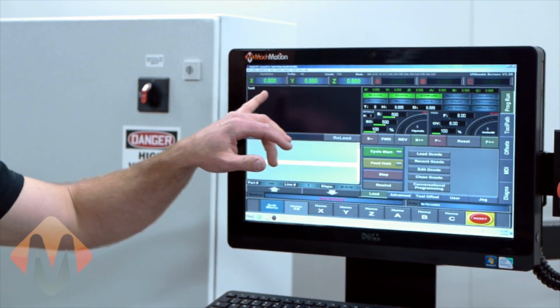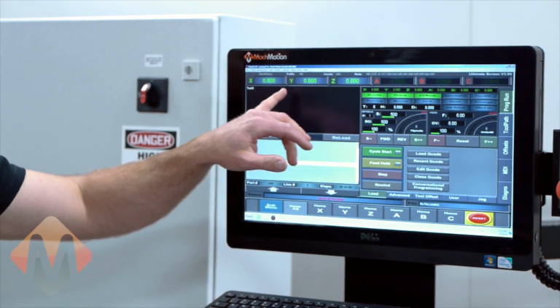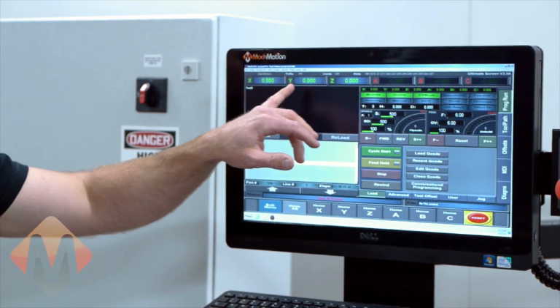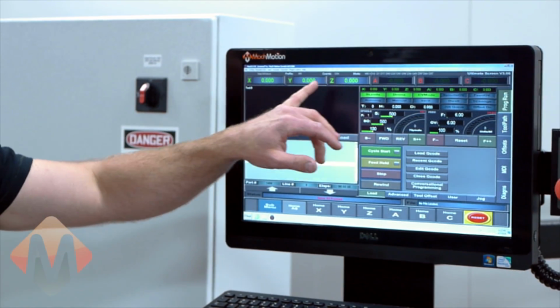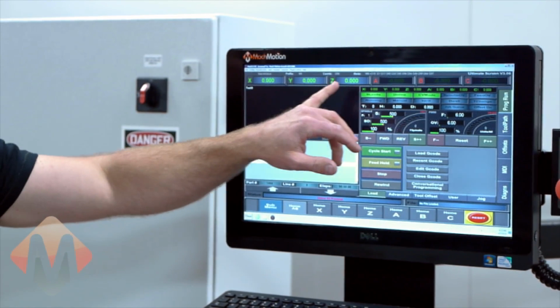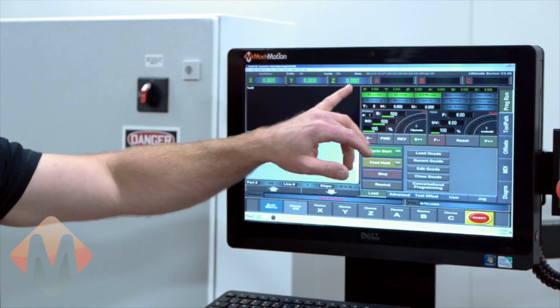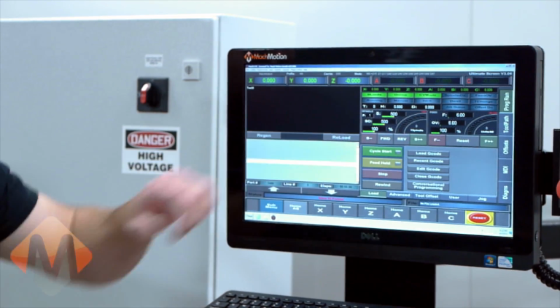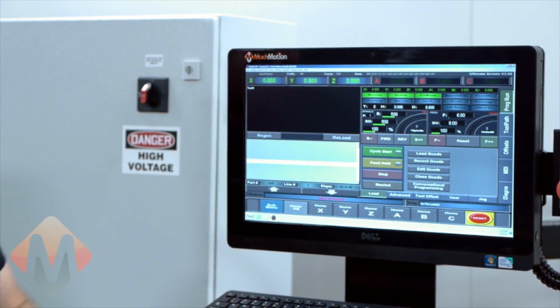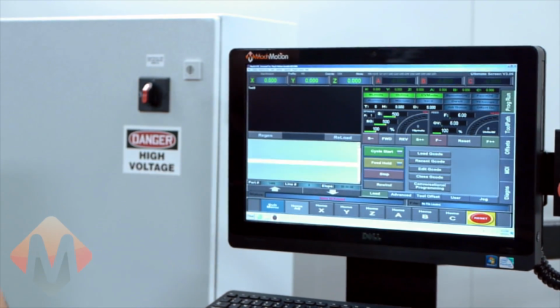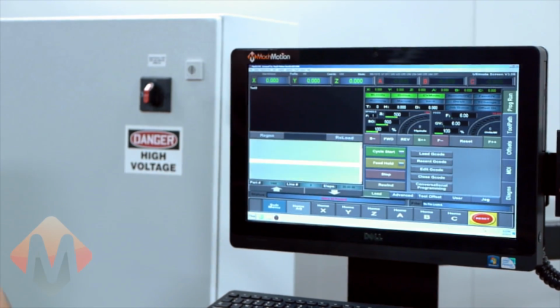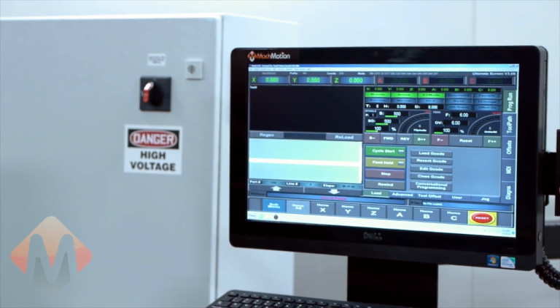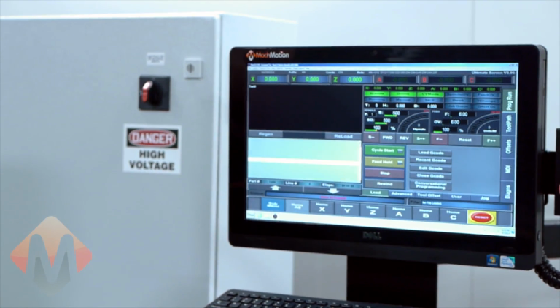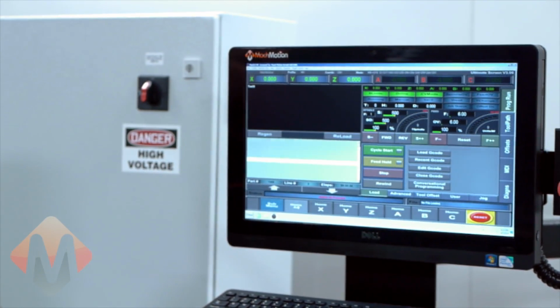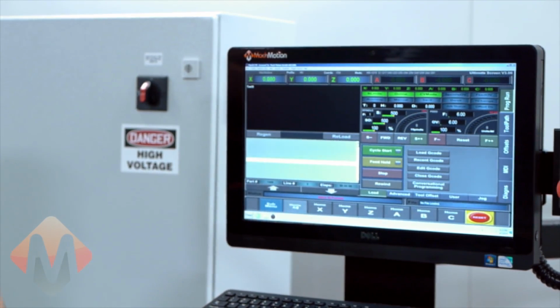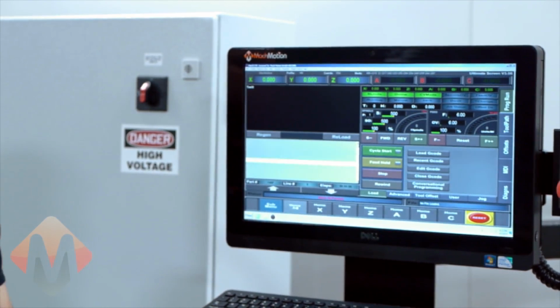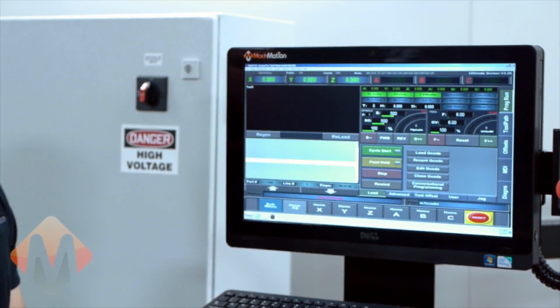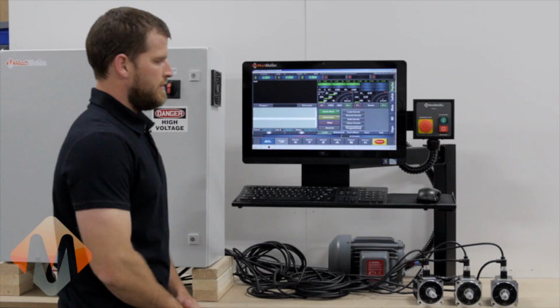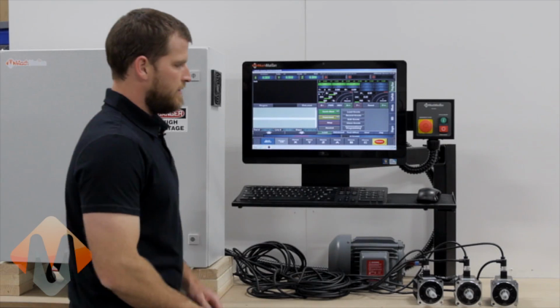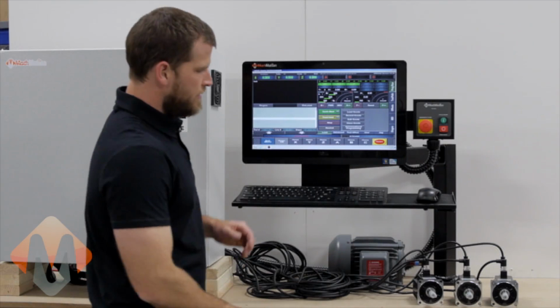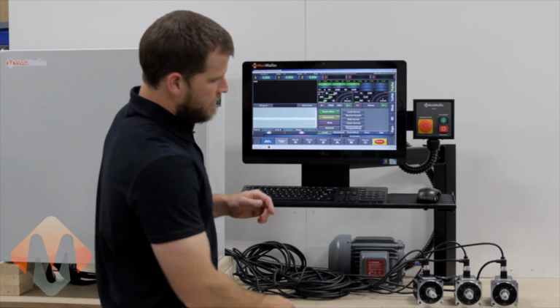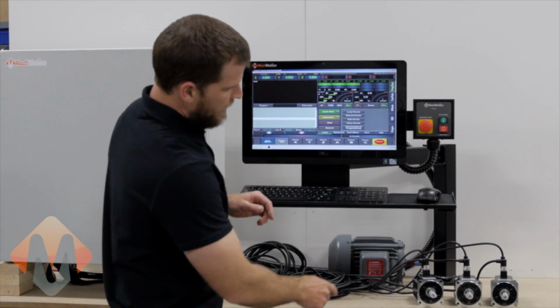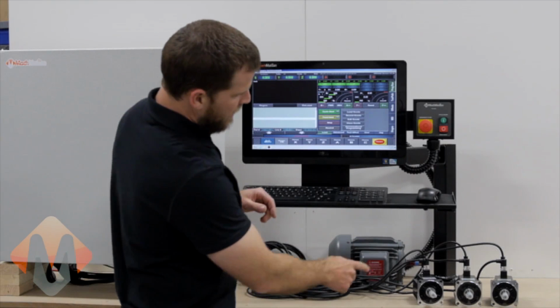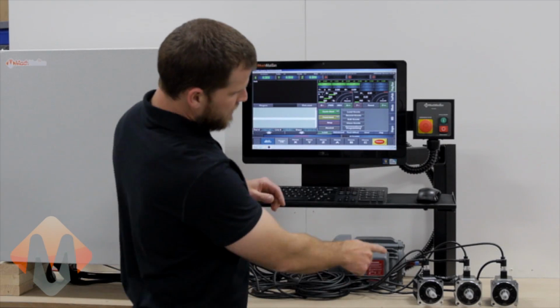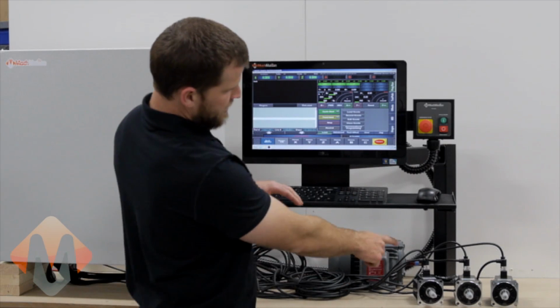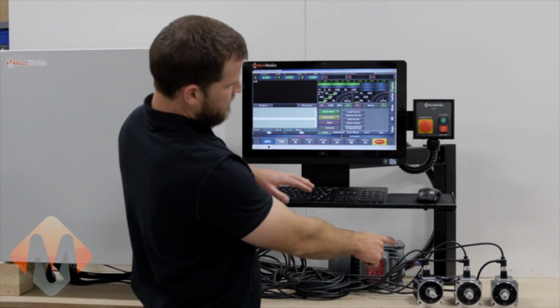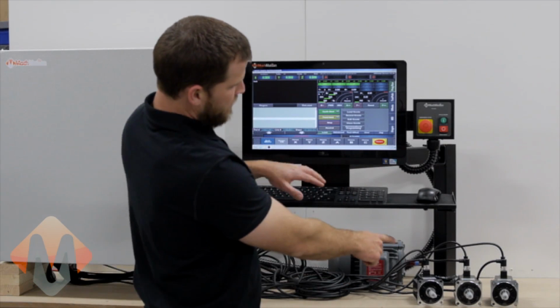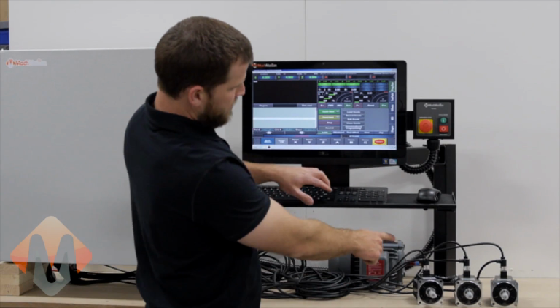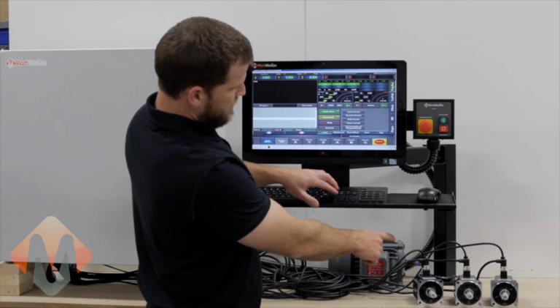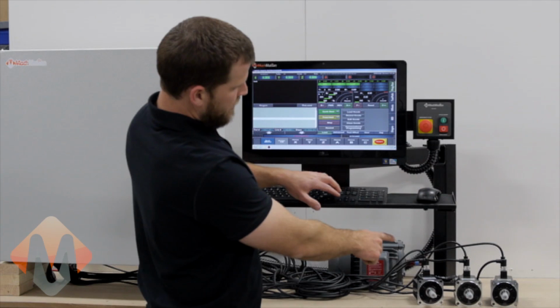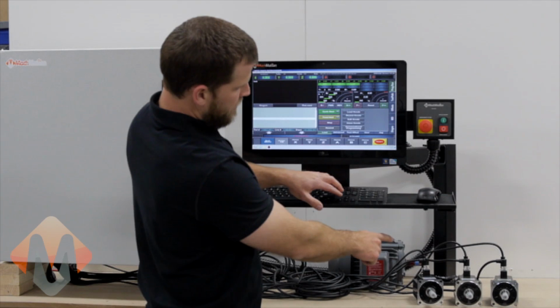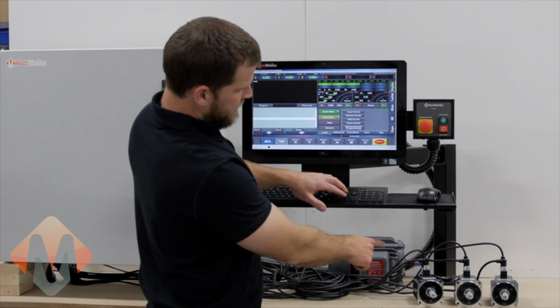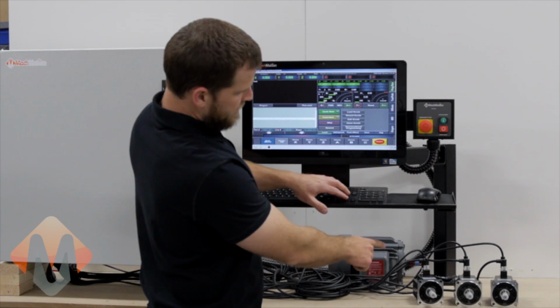As you can see, your axes have all been homed. Now we should have motion on our axes.